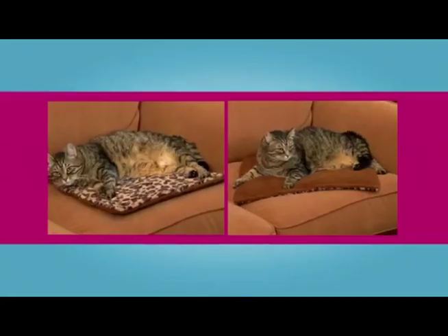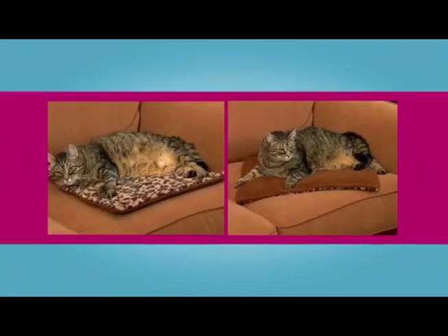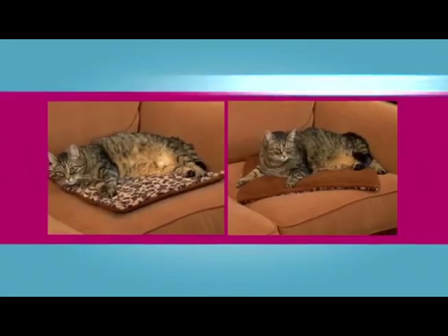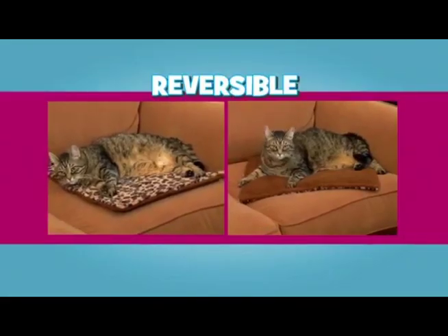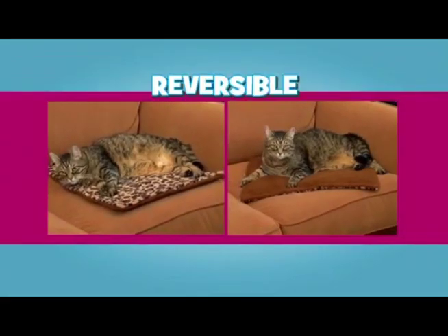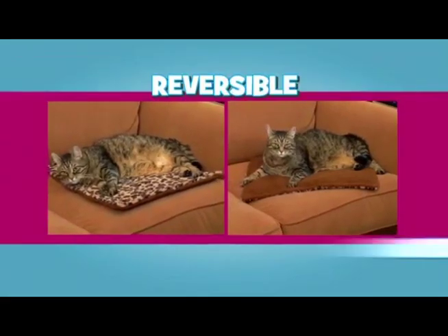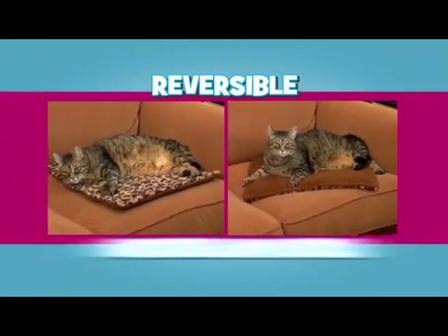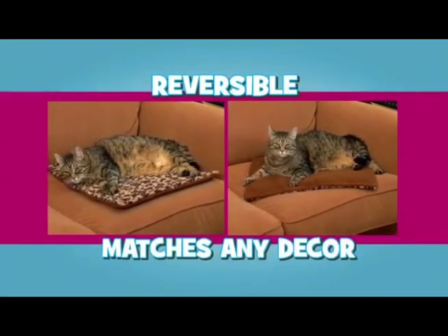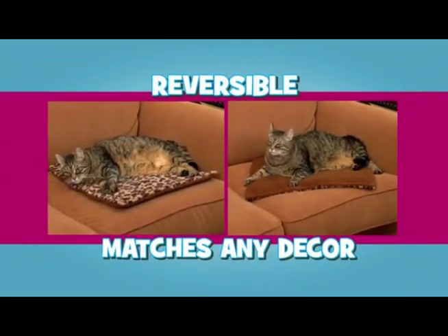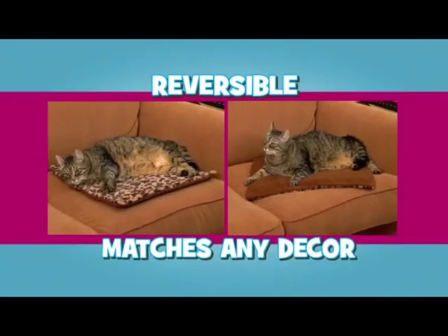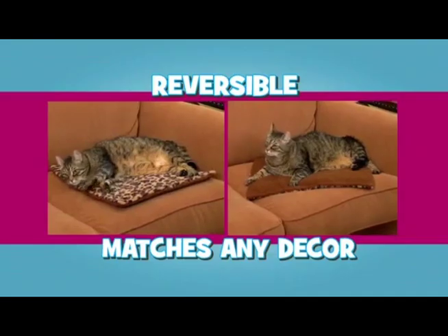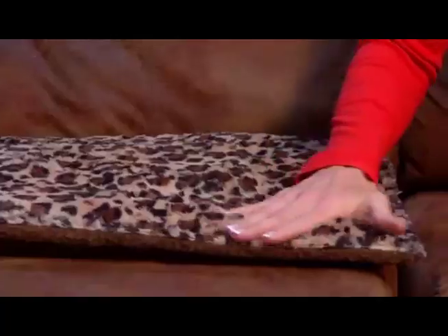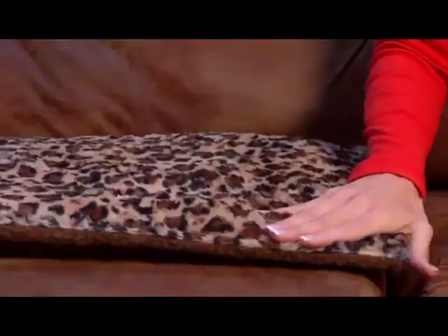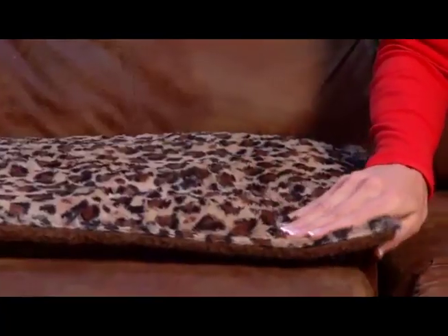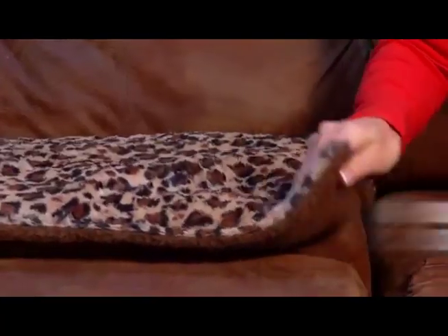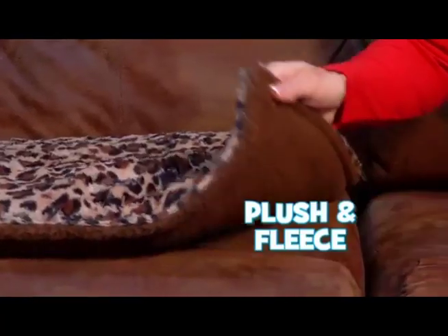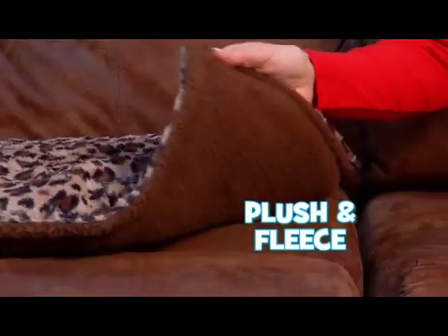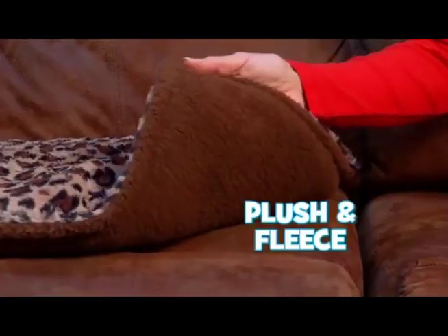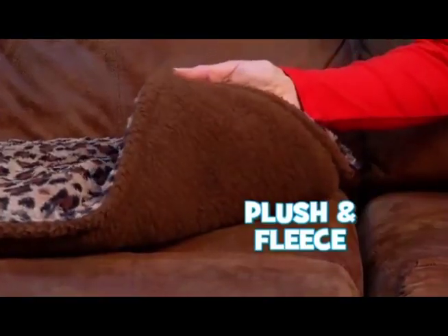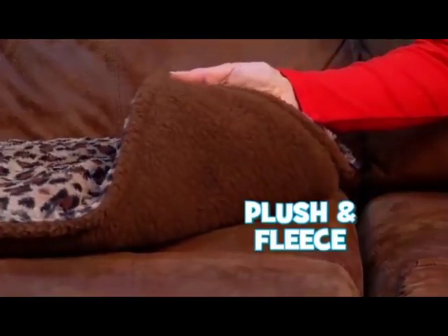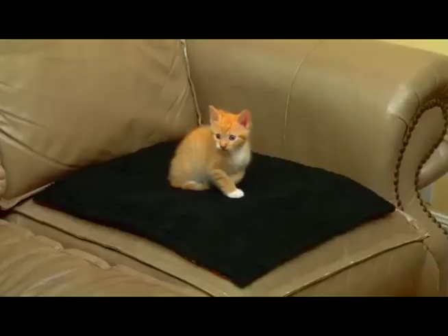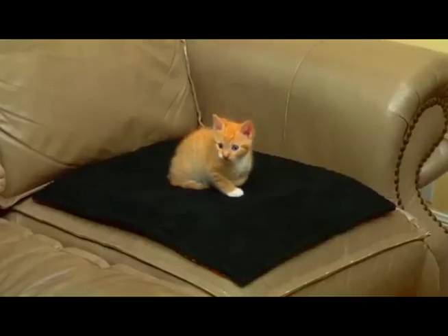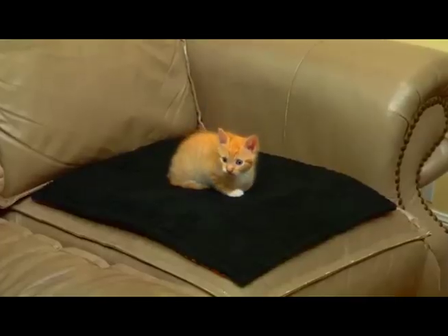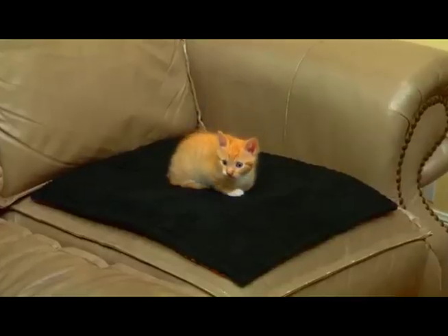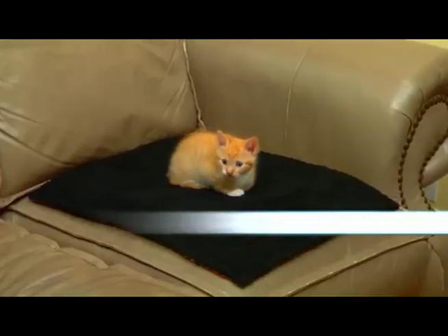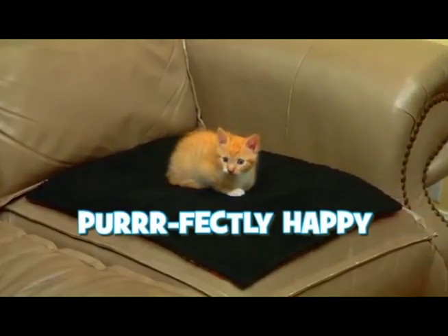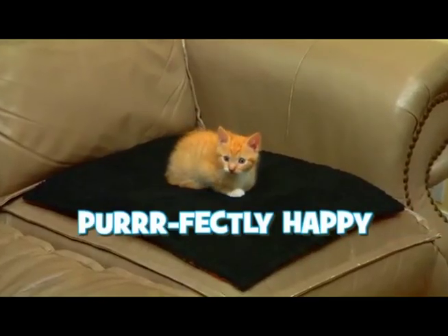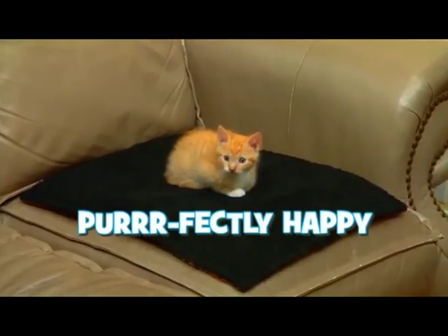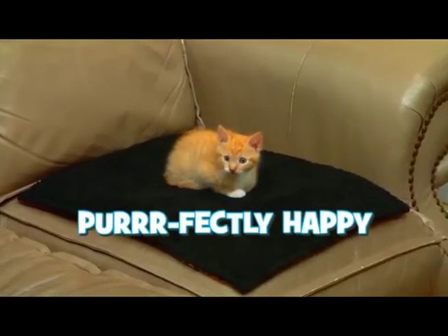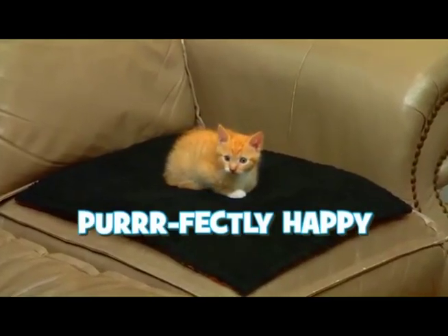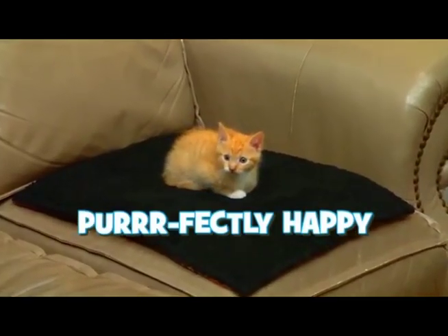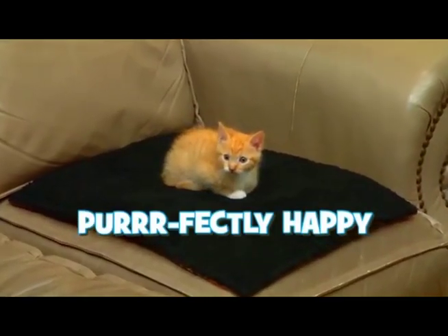Reversible Kitty Cushion matches any decor — soft plush or fluffy fleece. Both sides keep kitty purr-fectly happy.